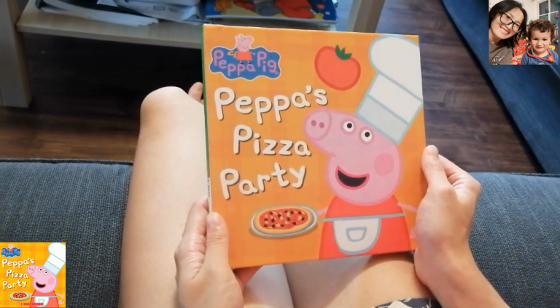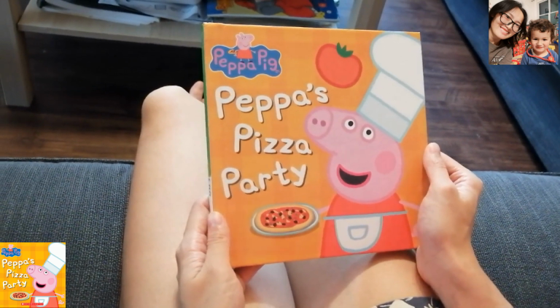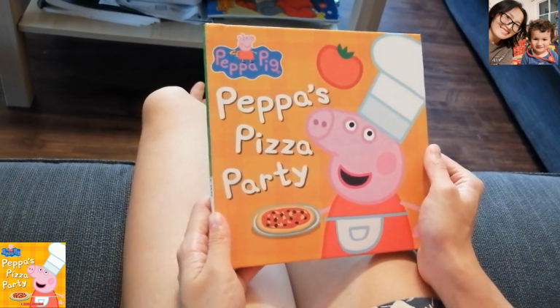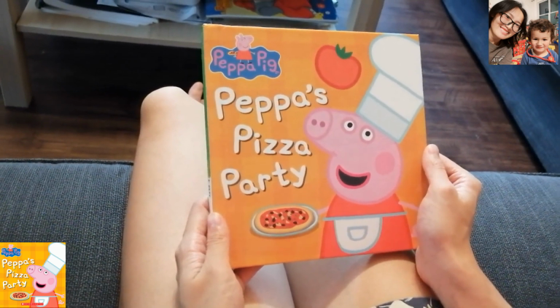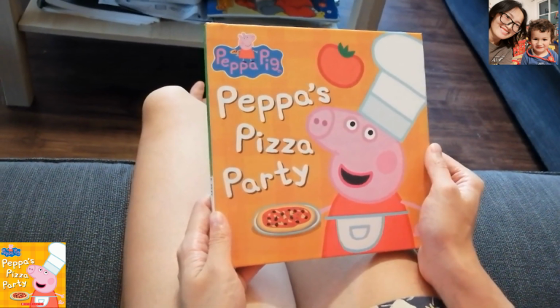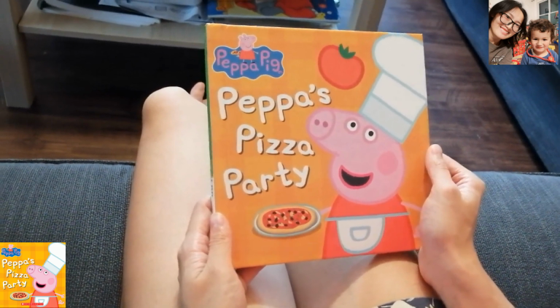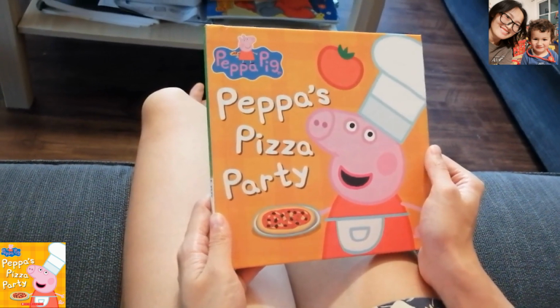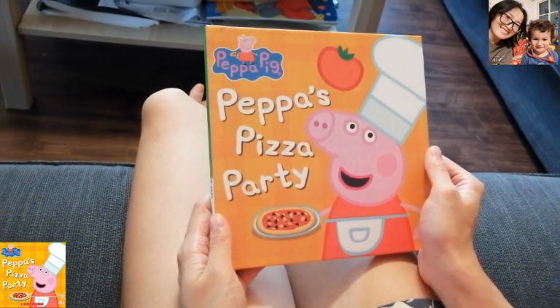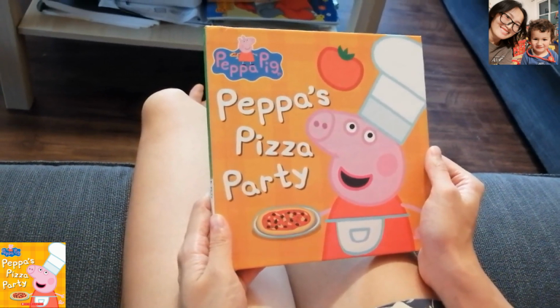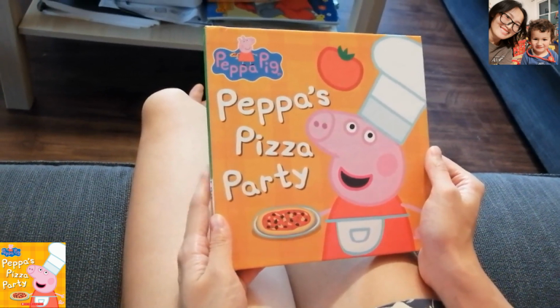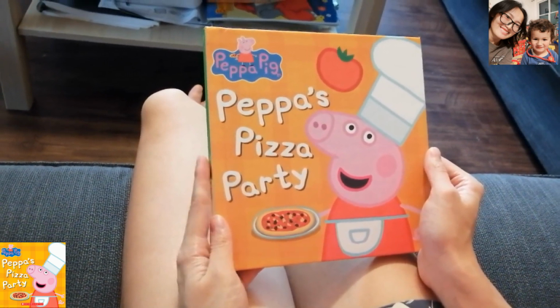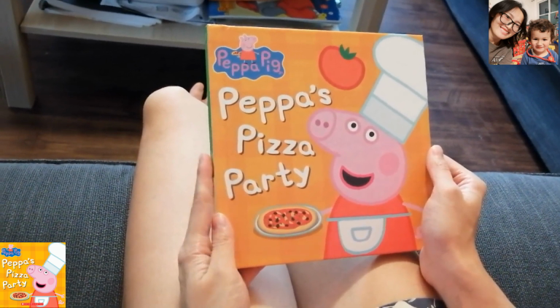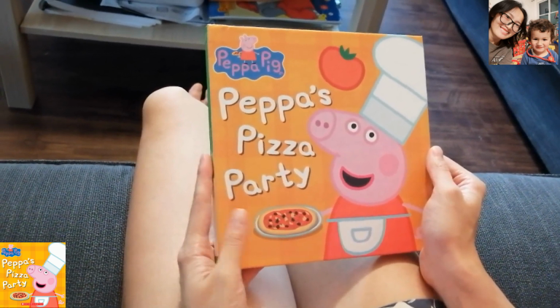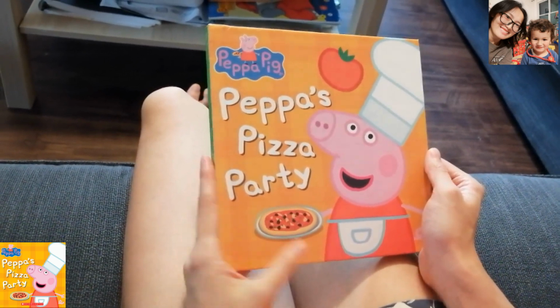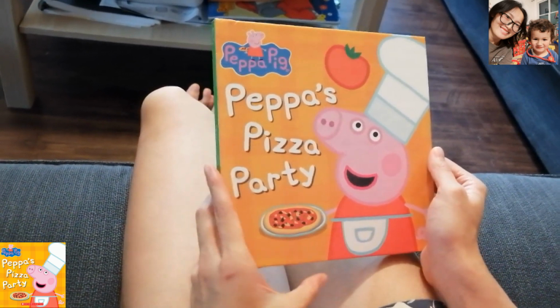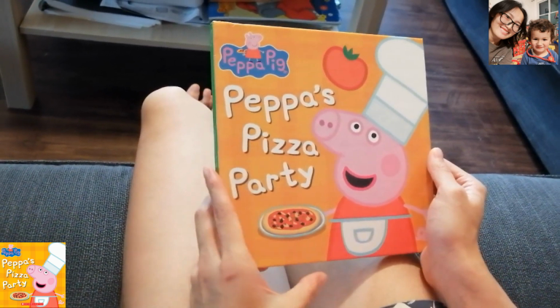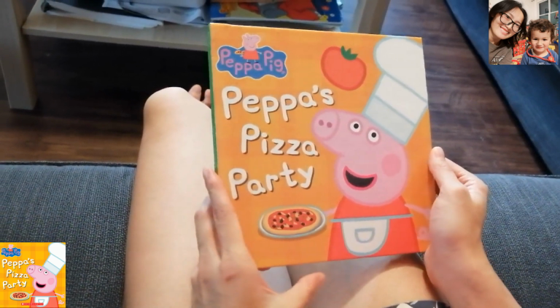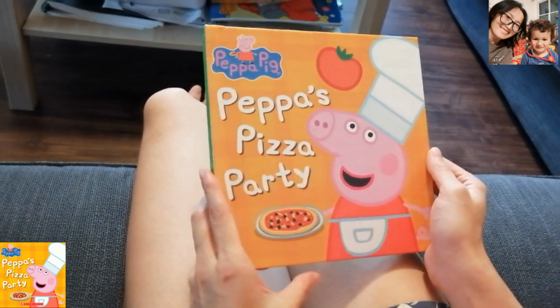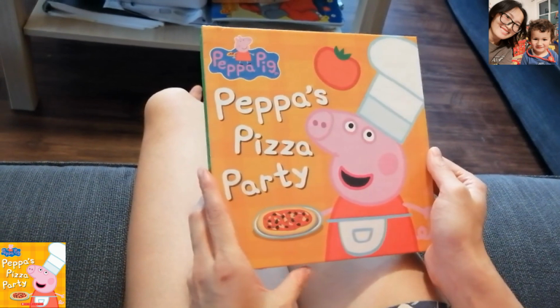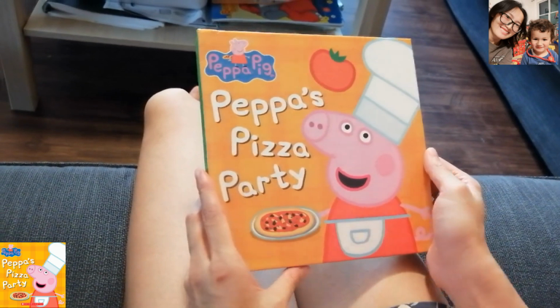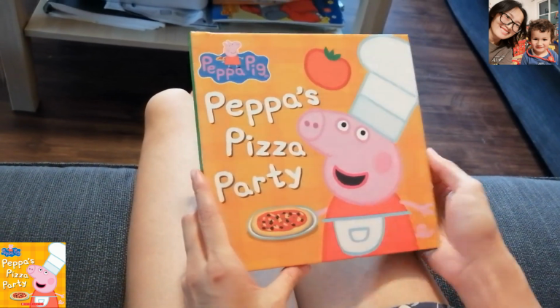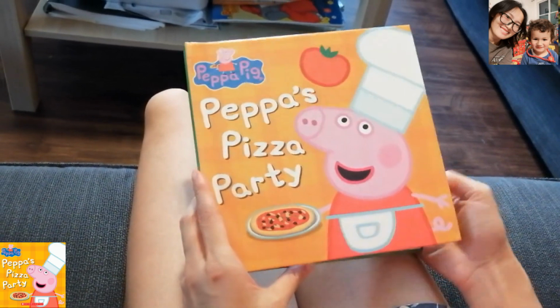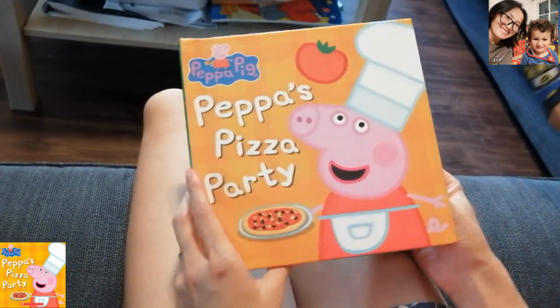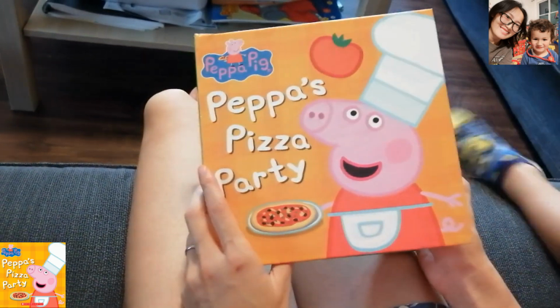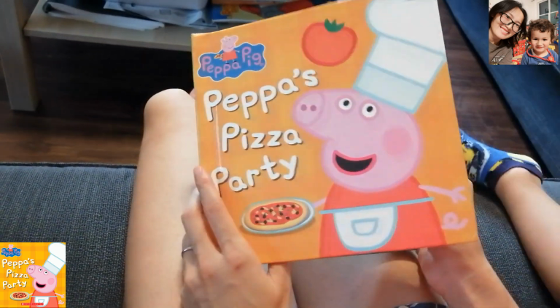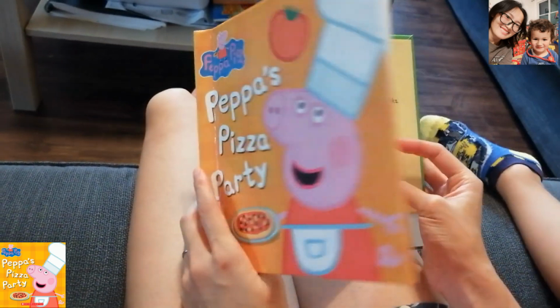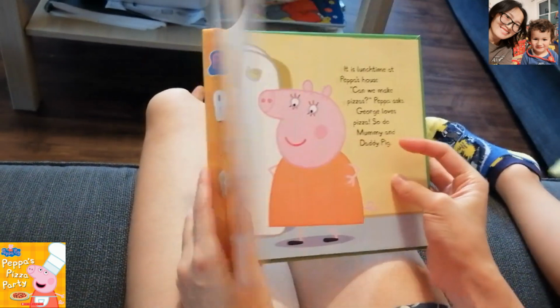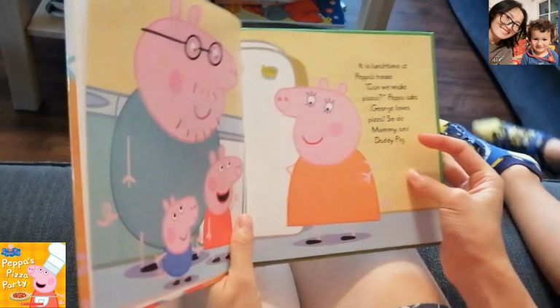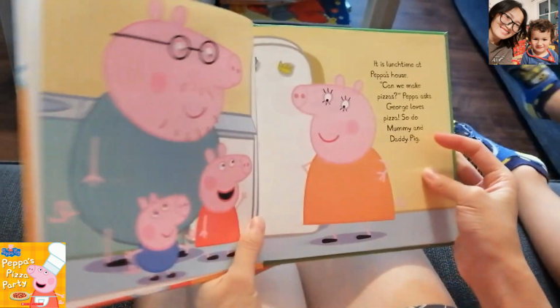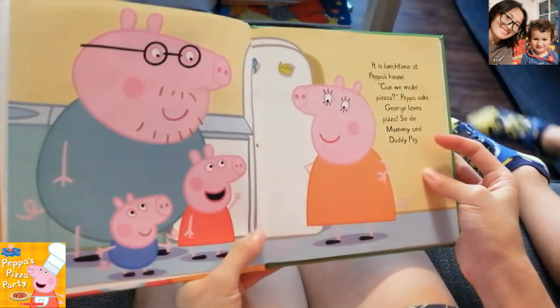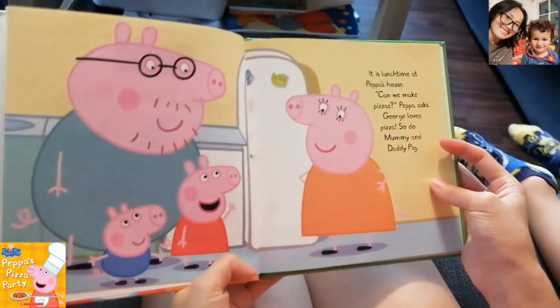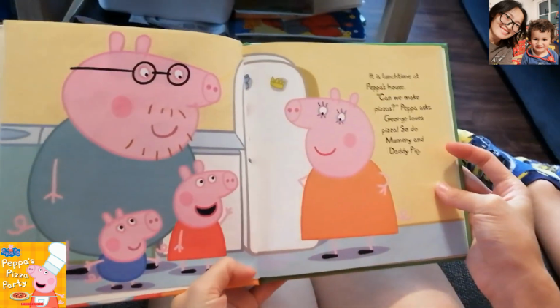Peppa's Pizza Party! Do you like pizza? Yeah, I like pizza too.